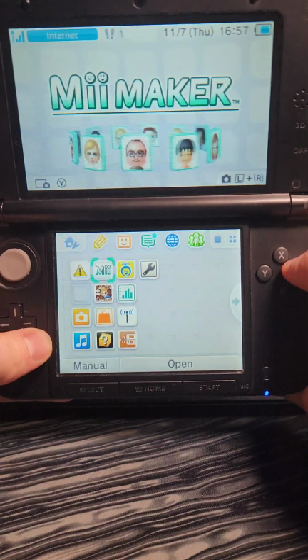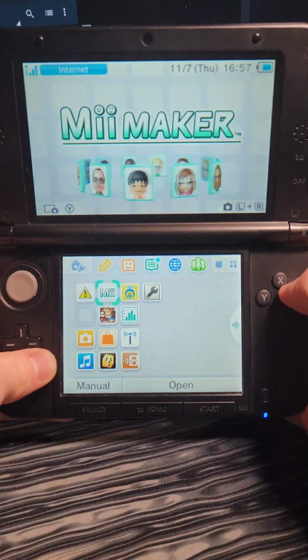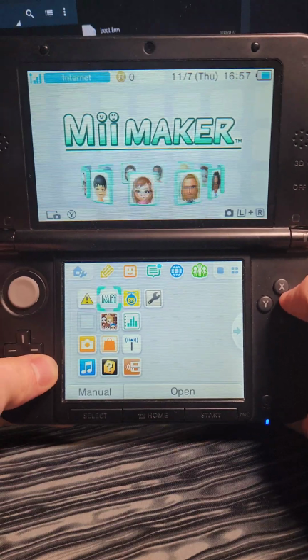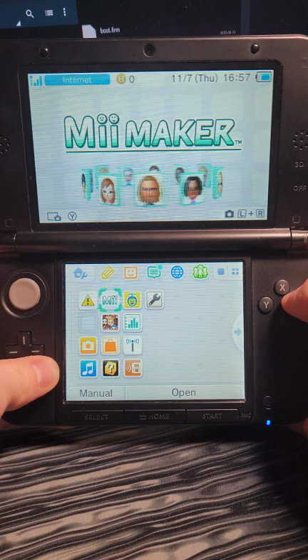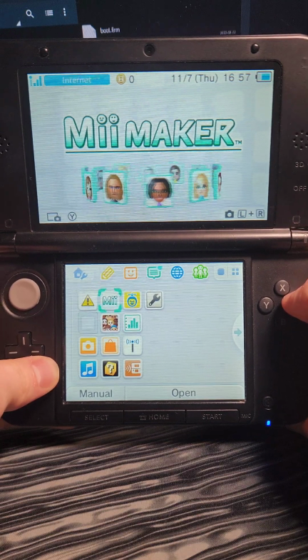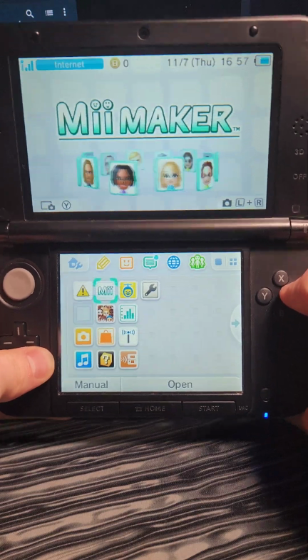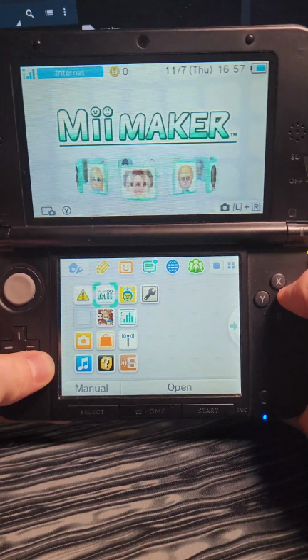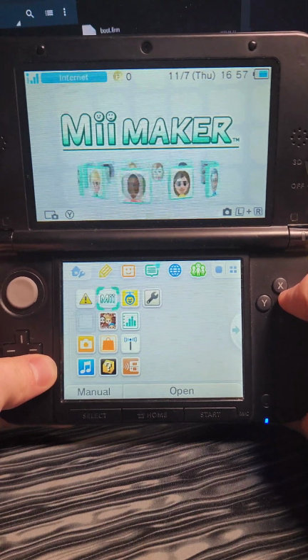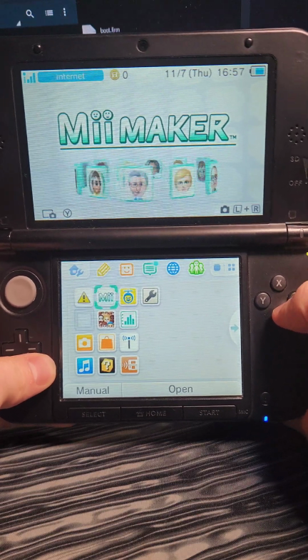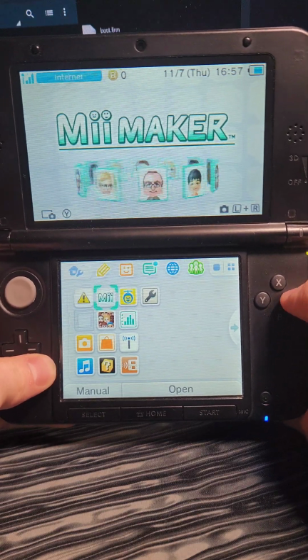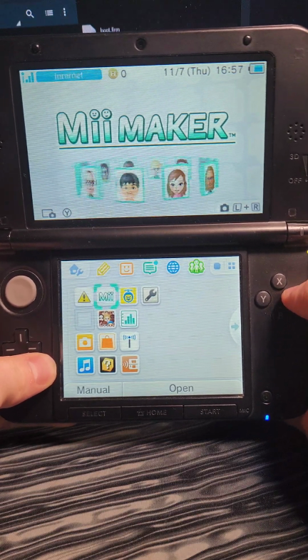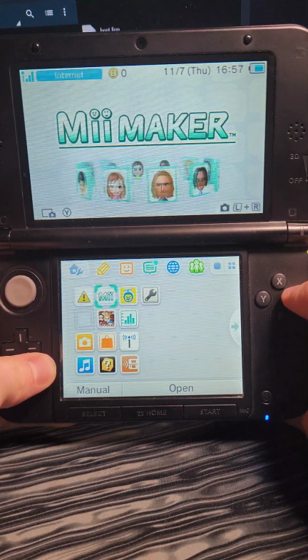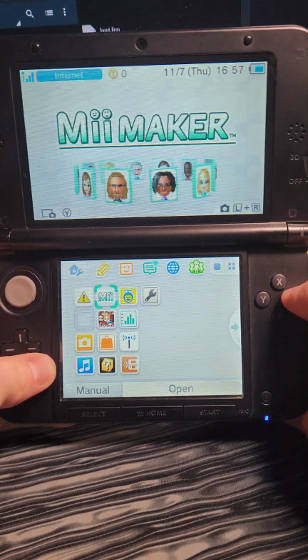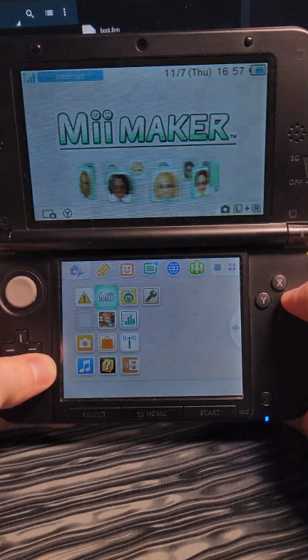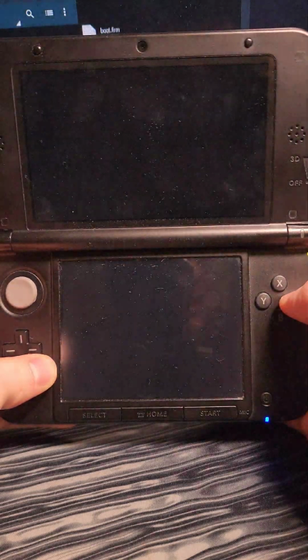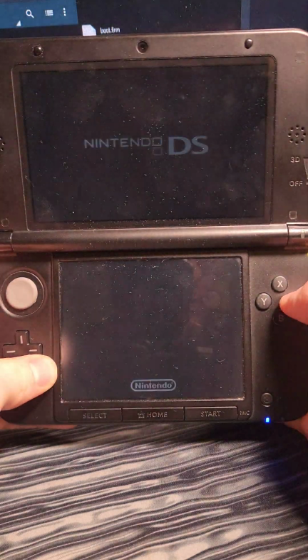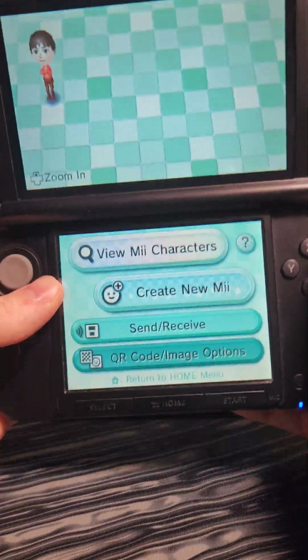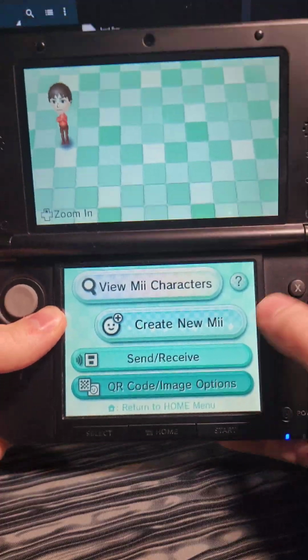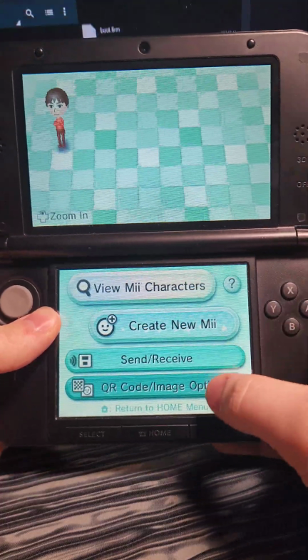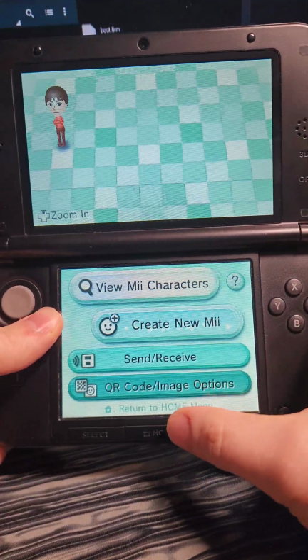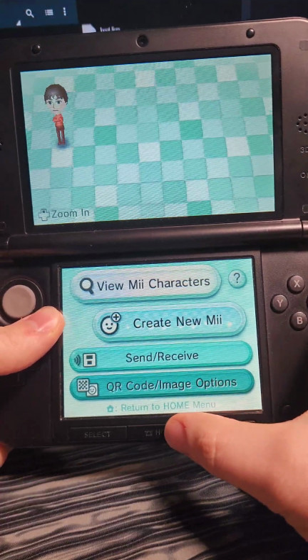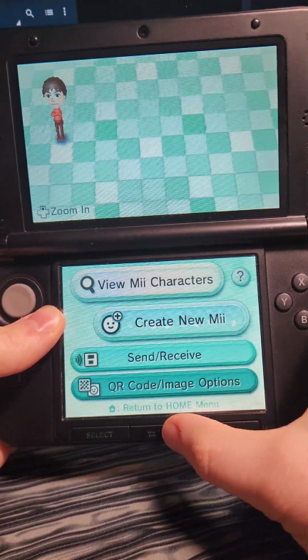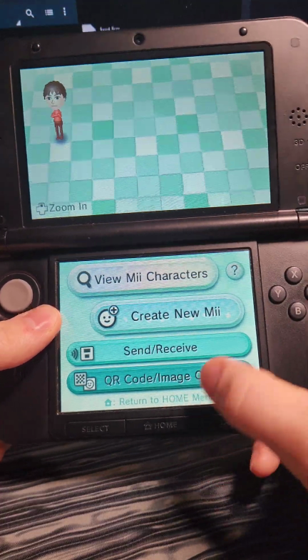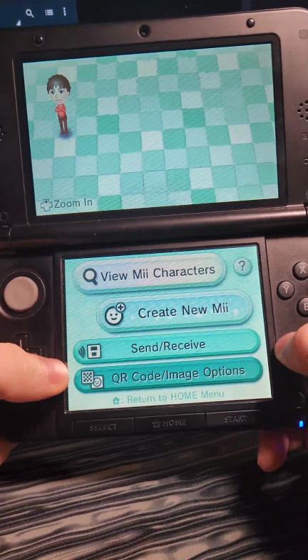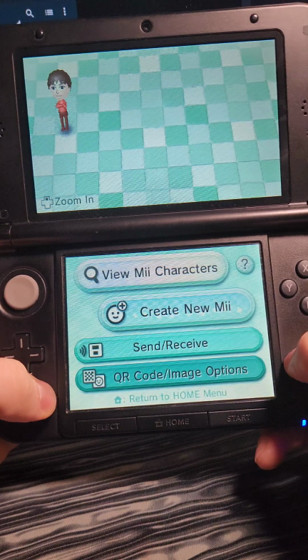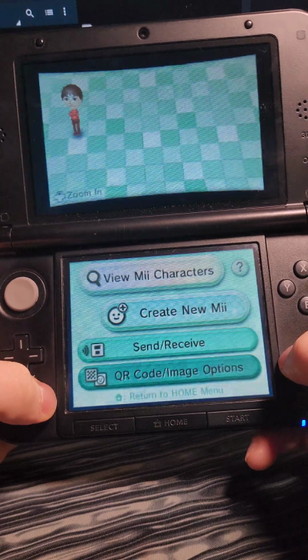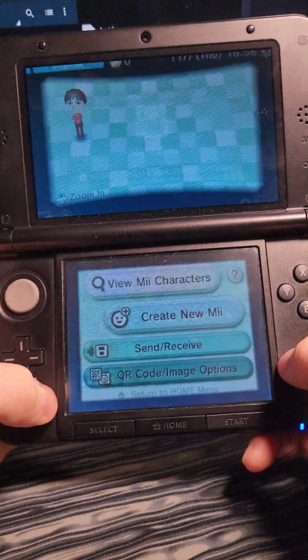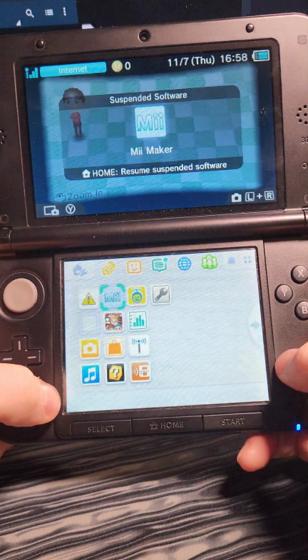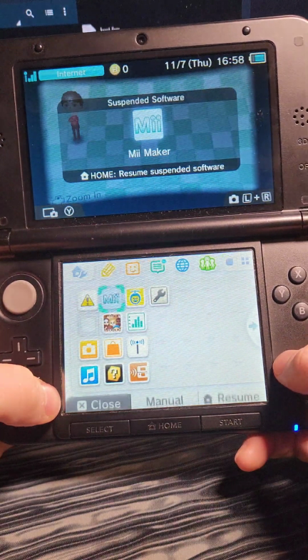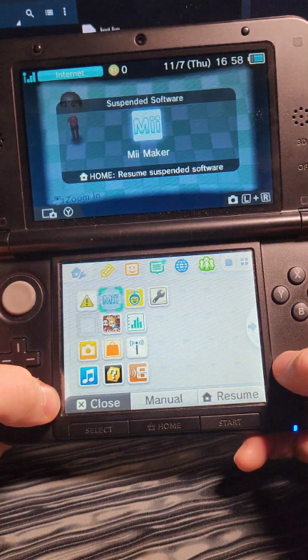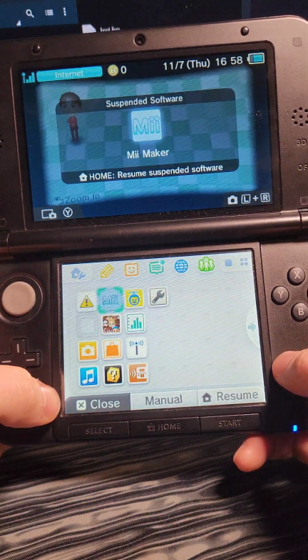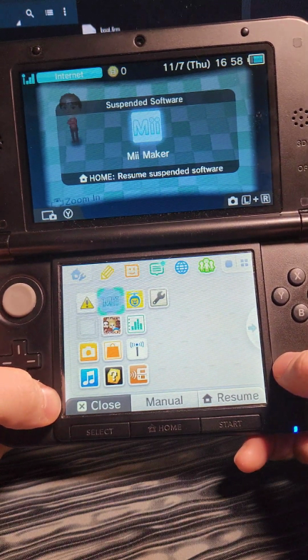Next, we're going to put the SD card back into the 3DS and we're going to open up the Mii Maker. After we've opened up the Mii Maker, we can now exit out of it, and we're going to power off the system.